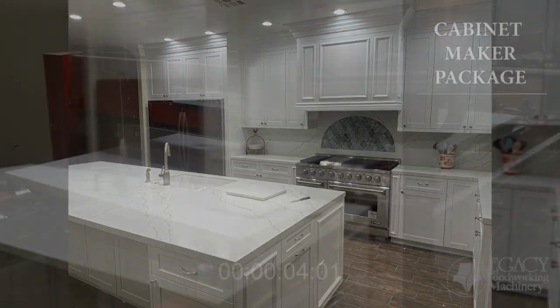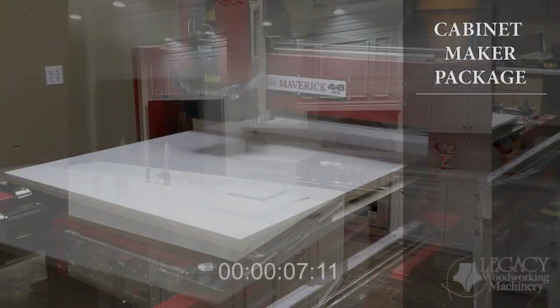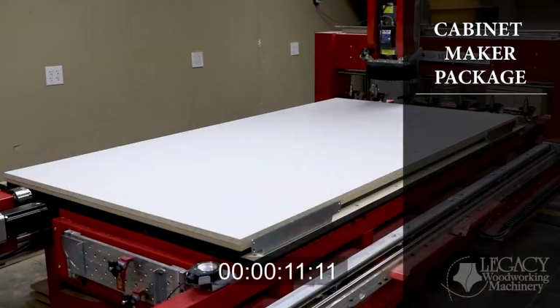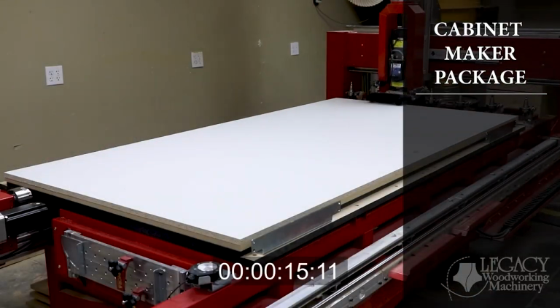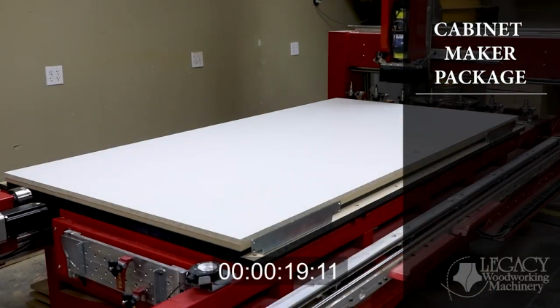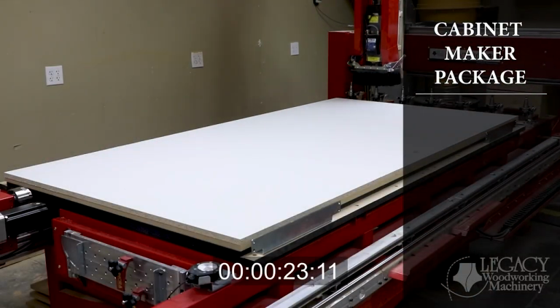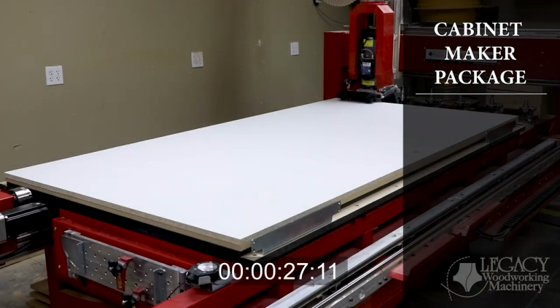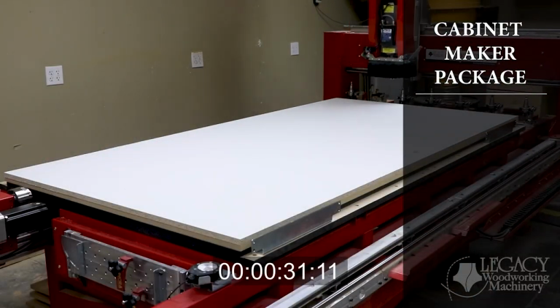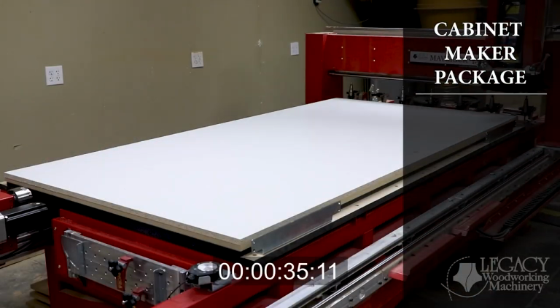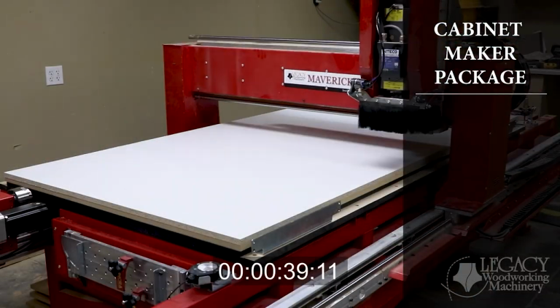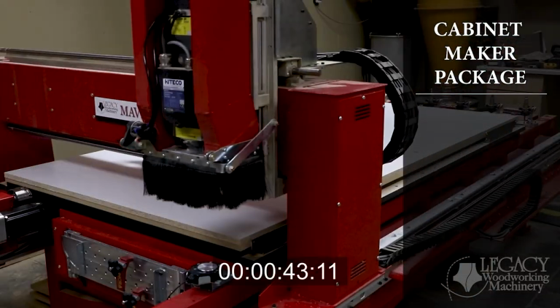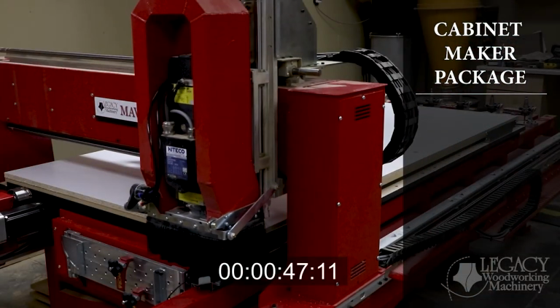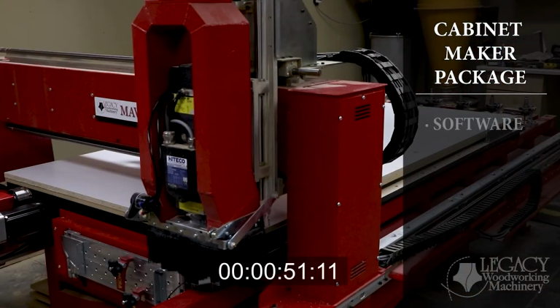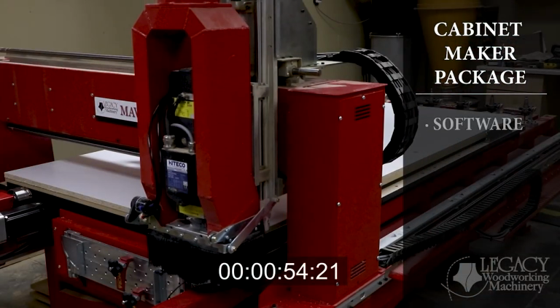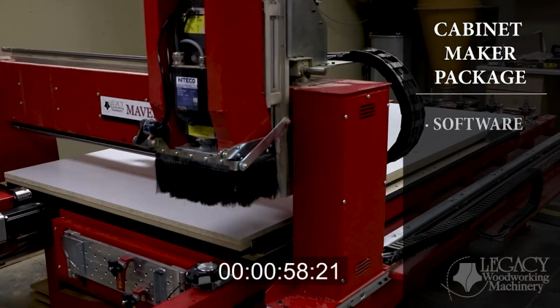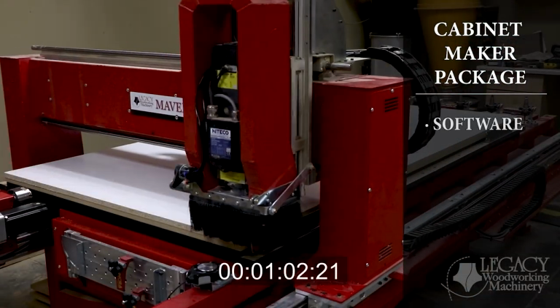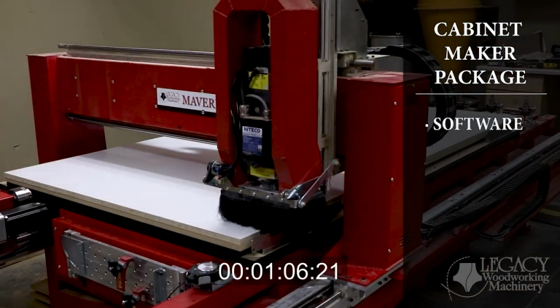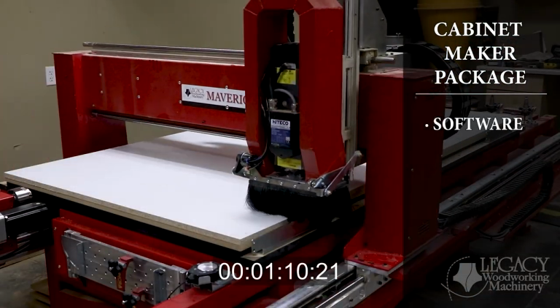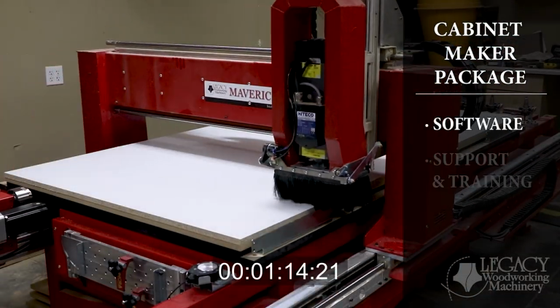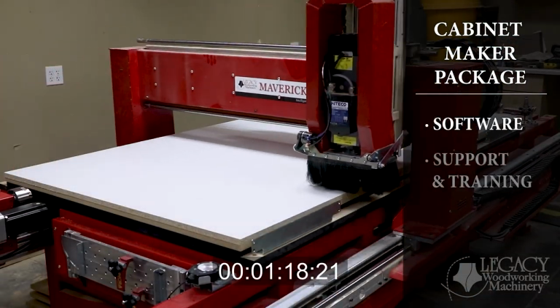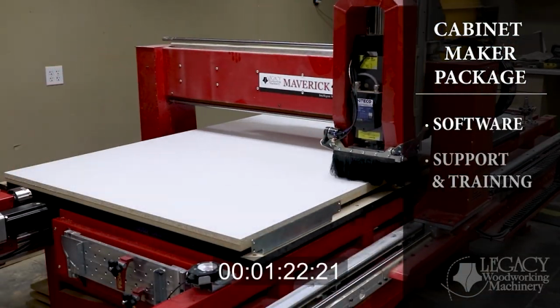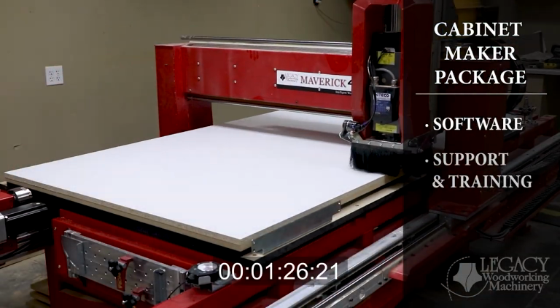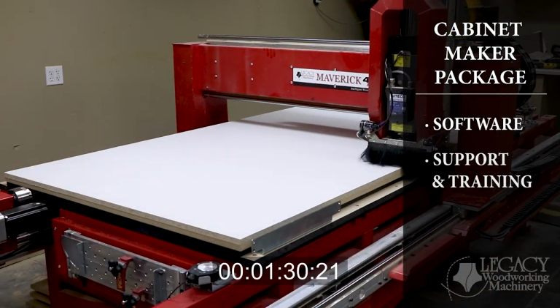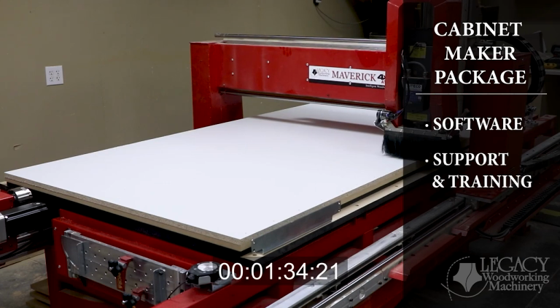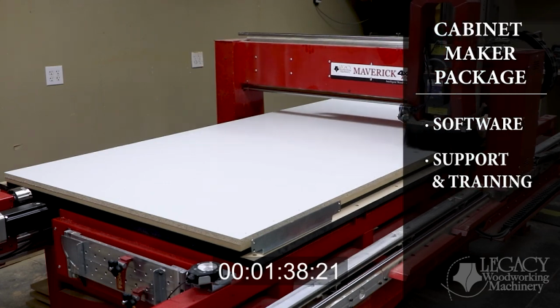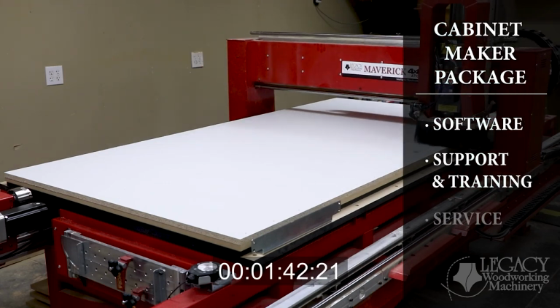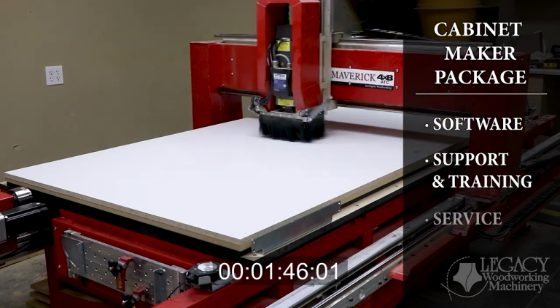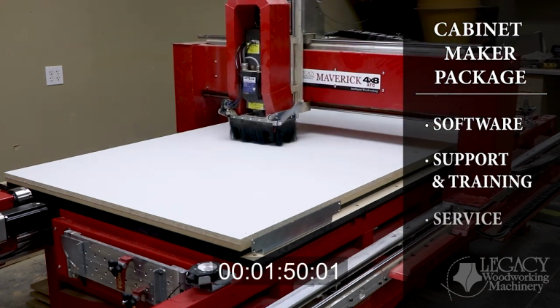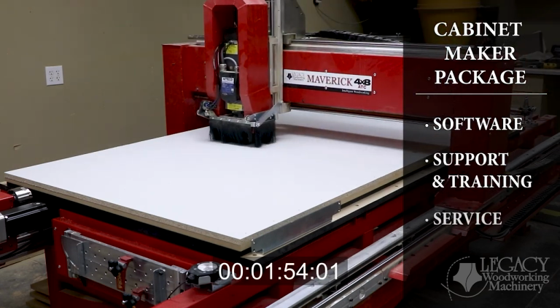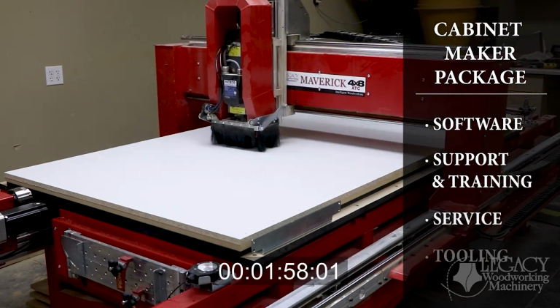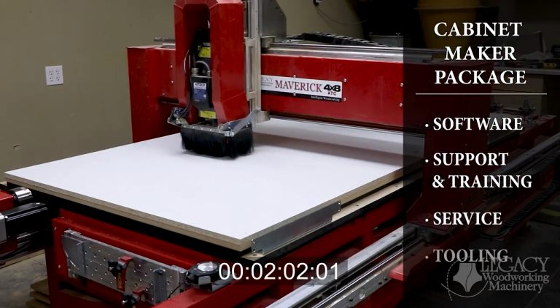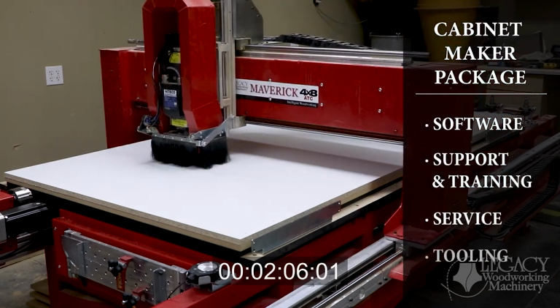Legacy's cabinet maker package has four parts: software, support and training, service, and tooling.